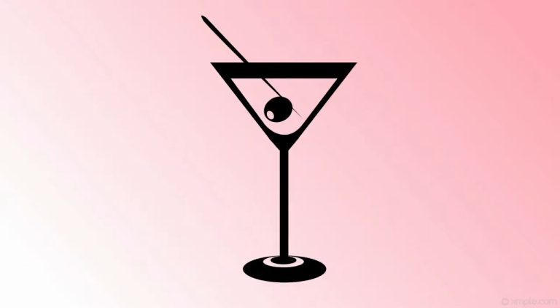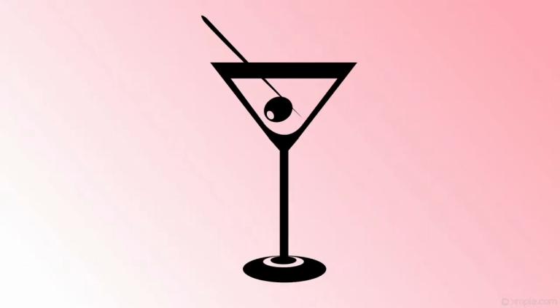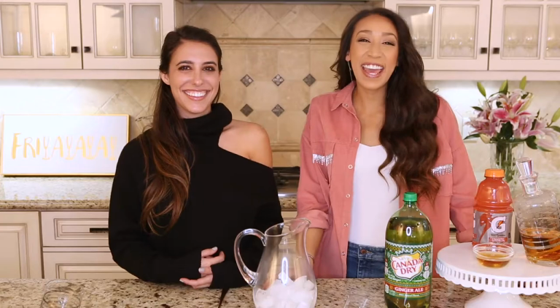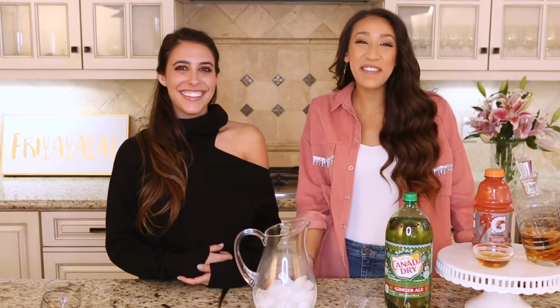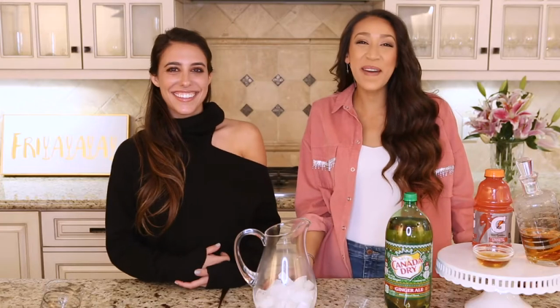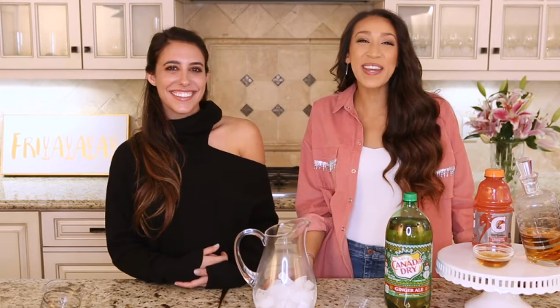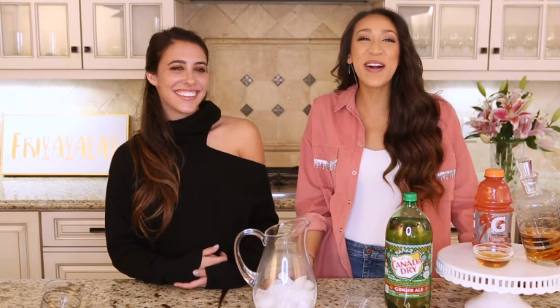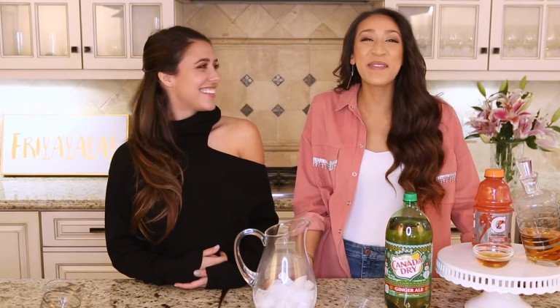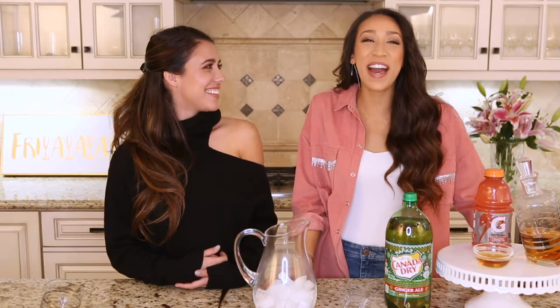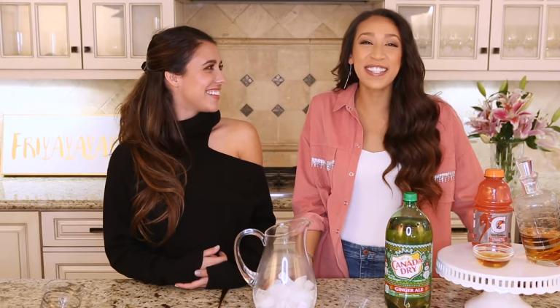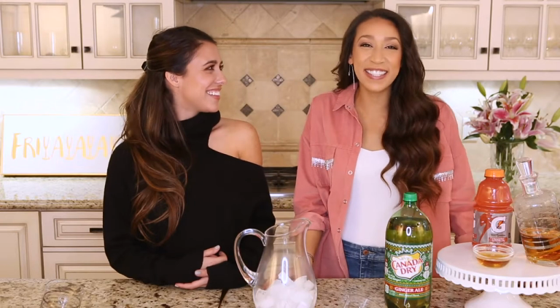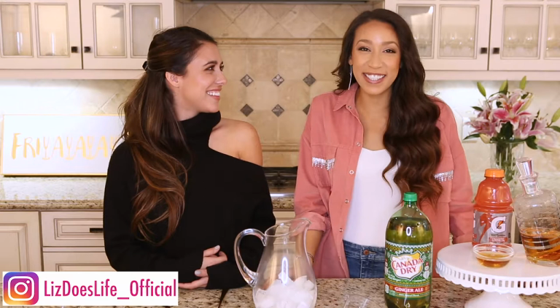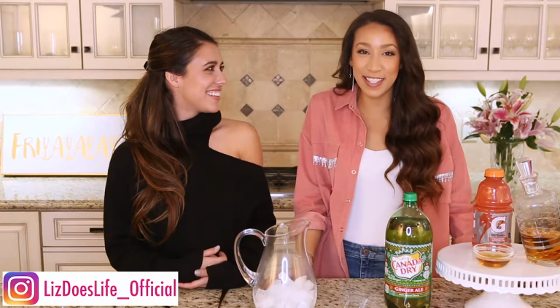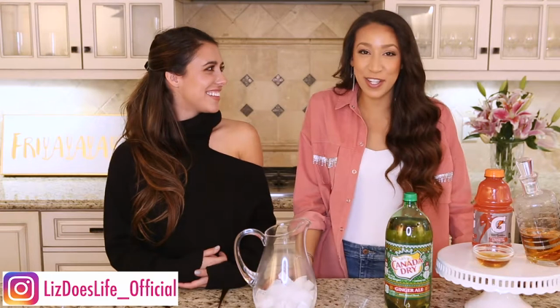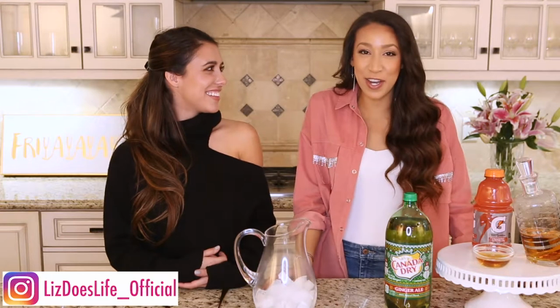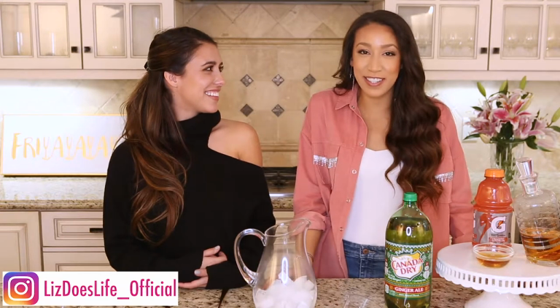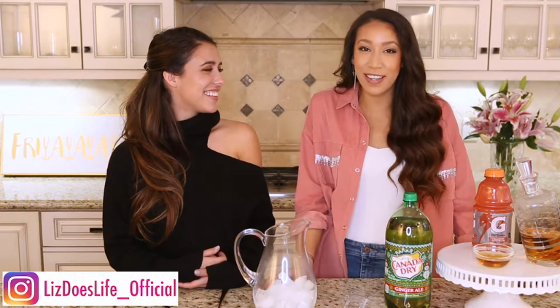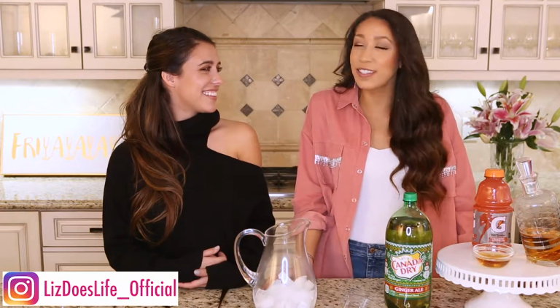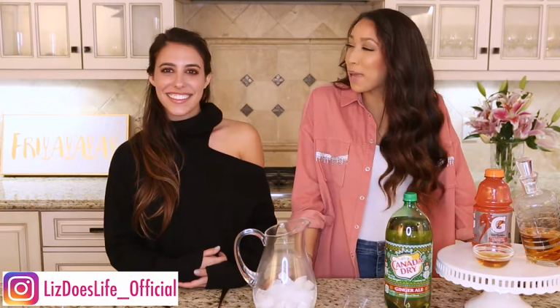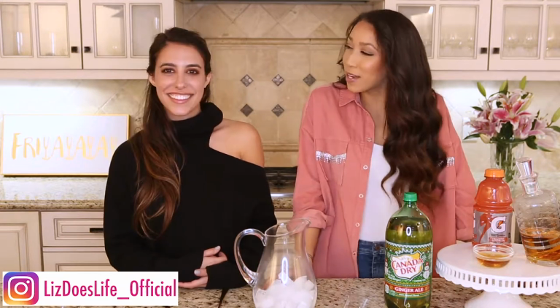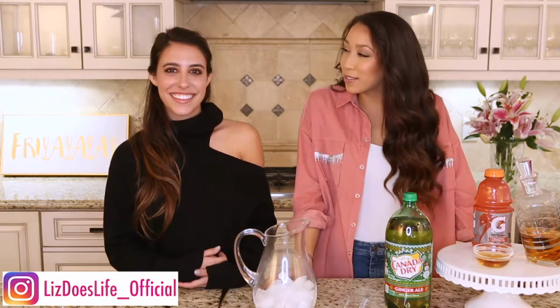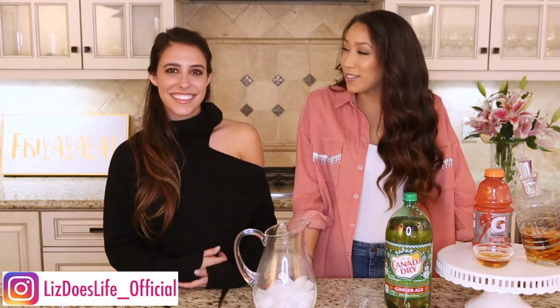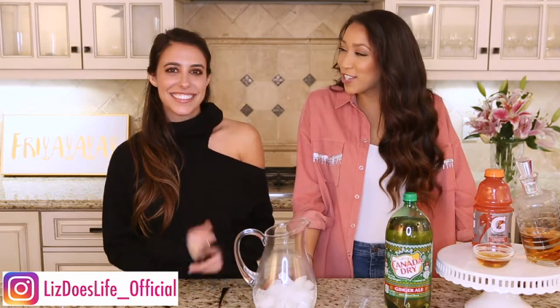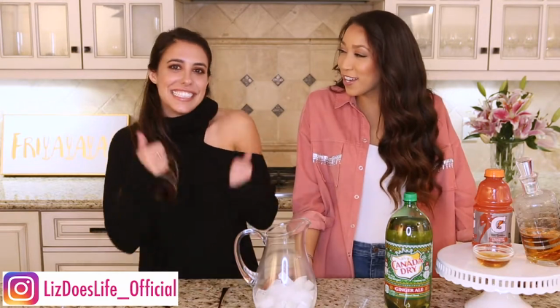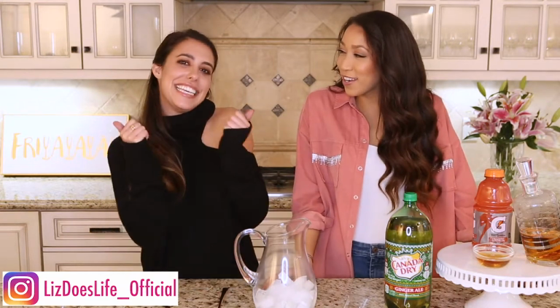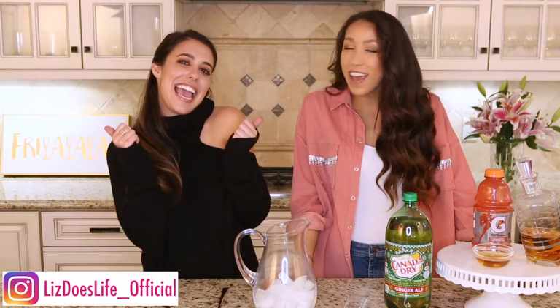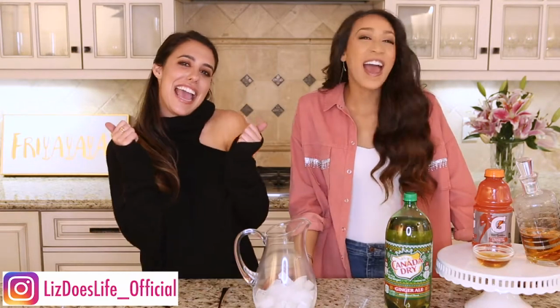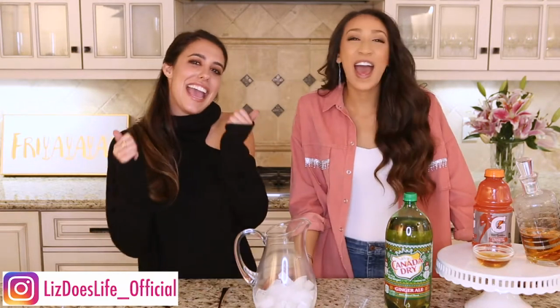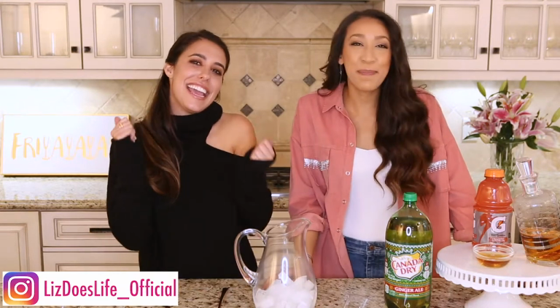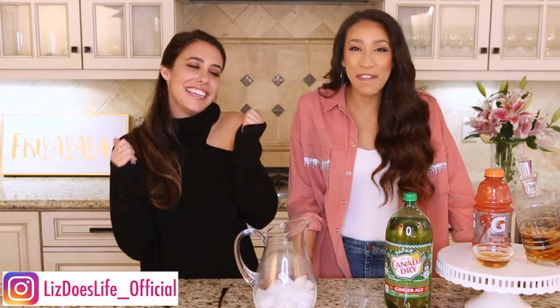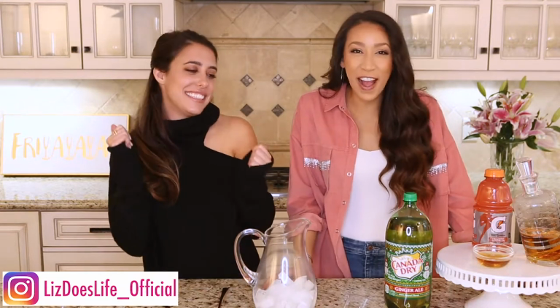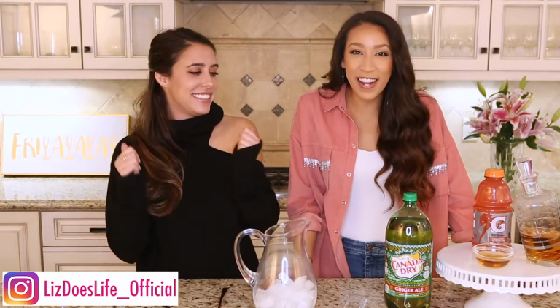Hey everybody! Welcome back to Liz Does Cocktails Baker's Edition. Happy Friday!